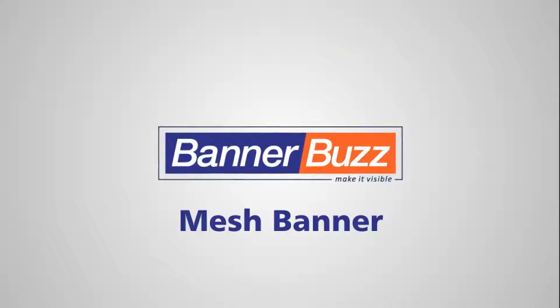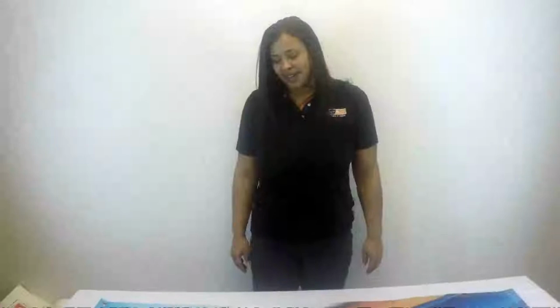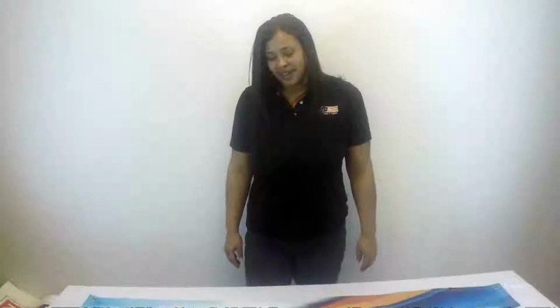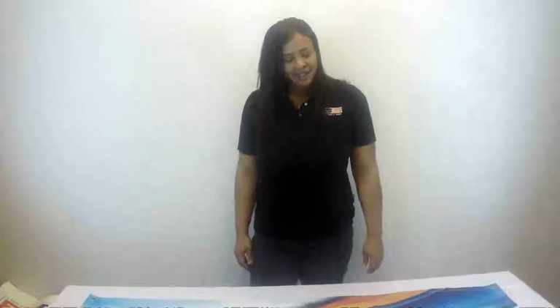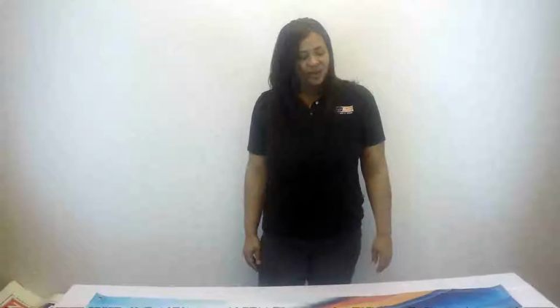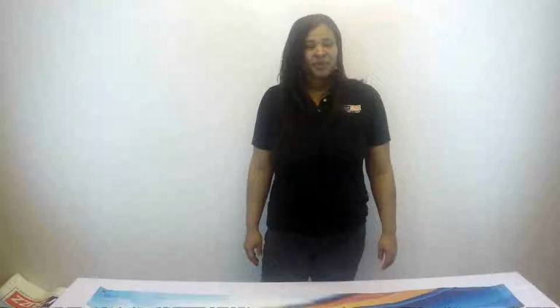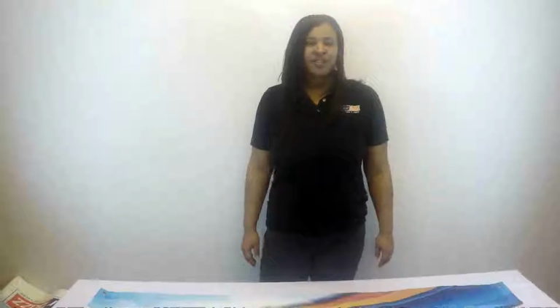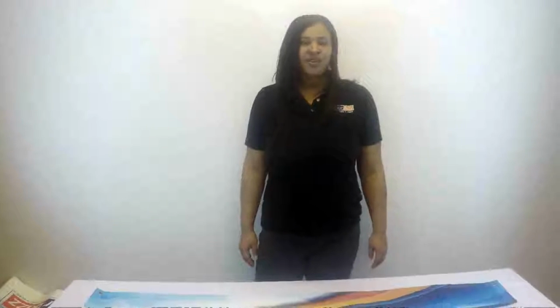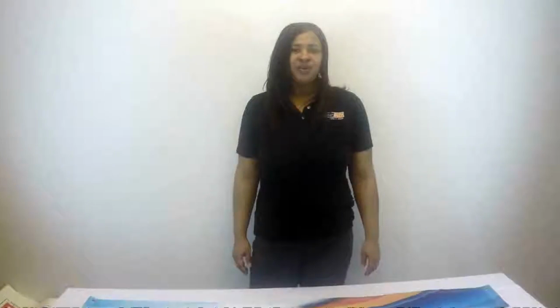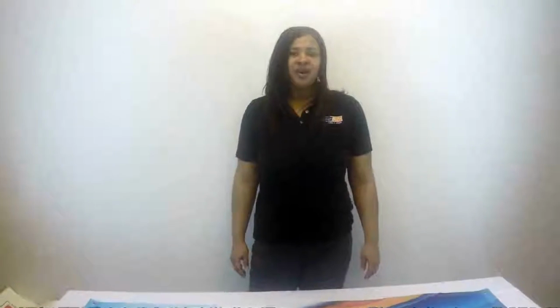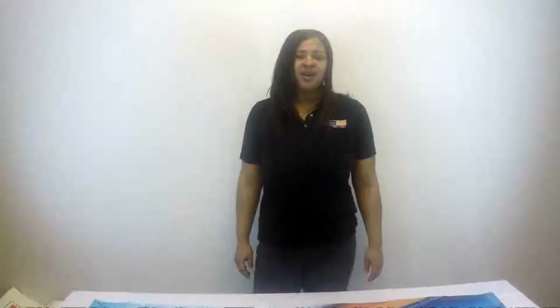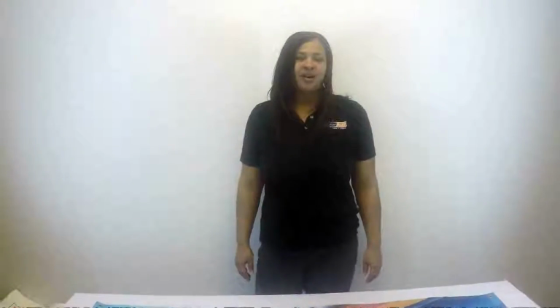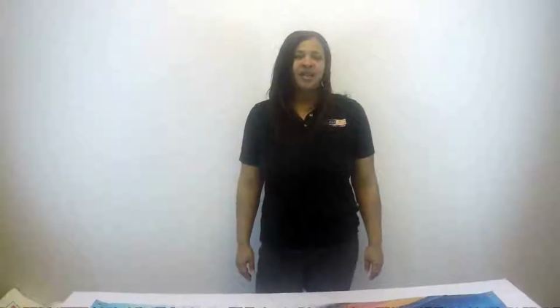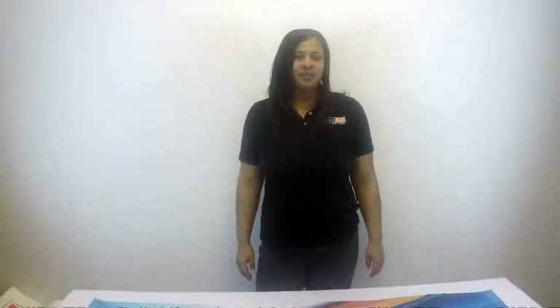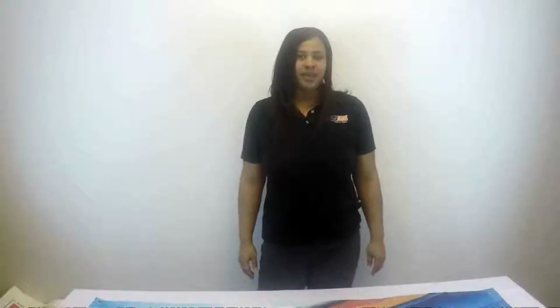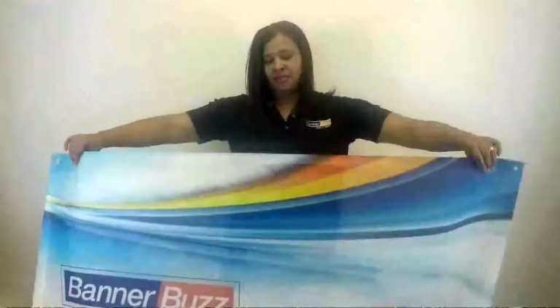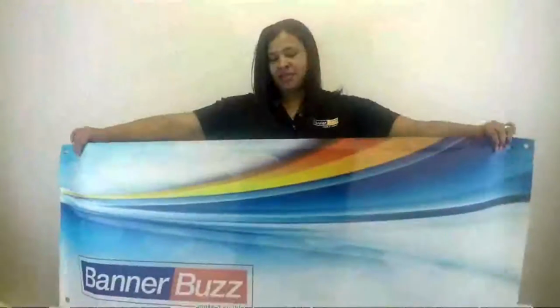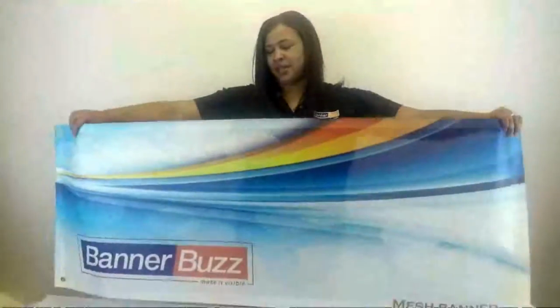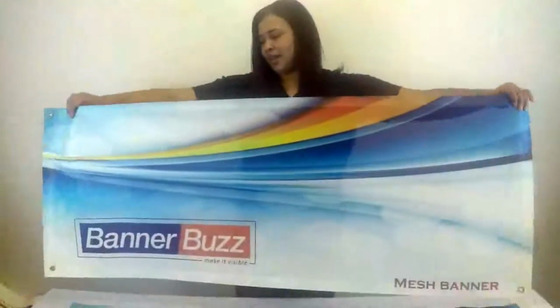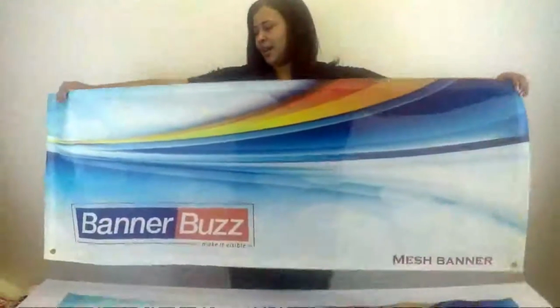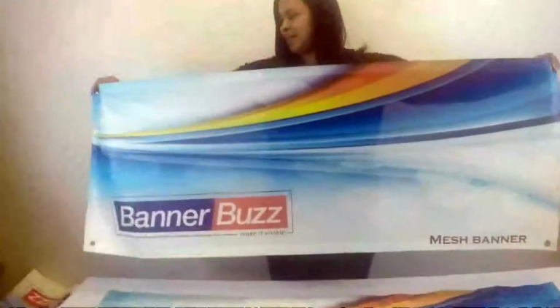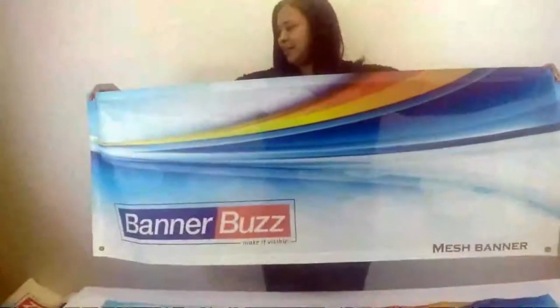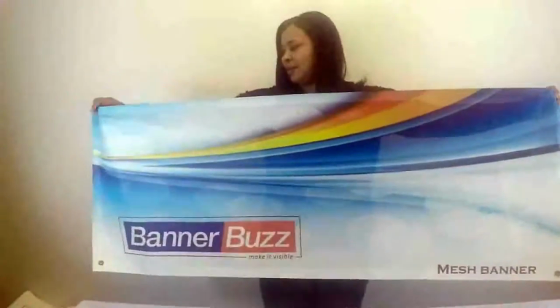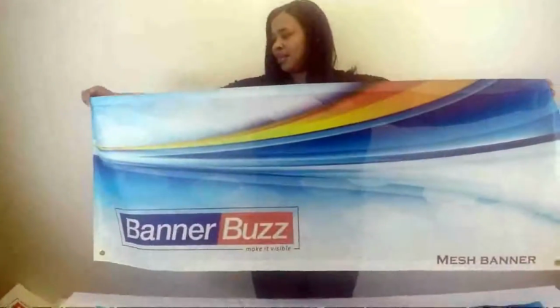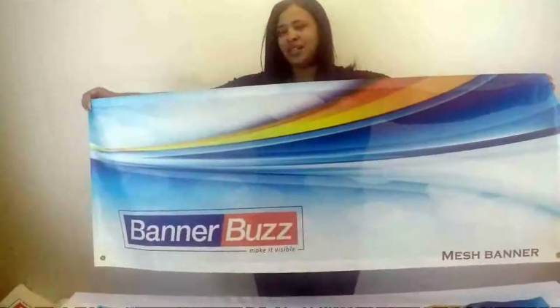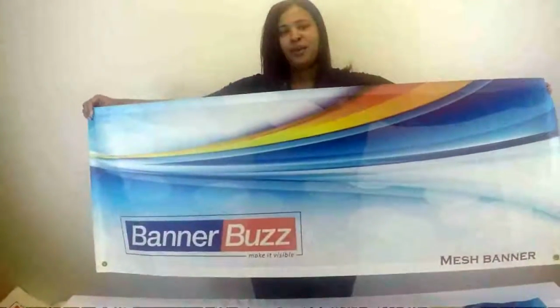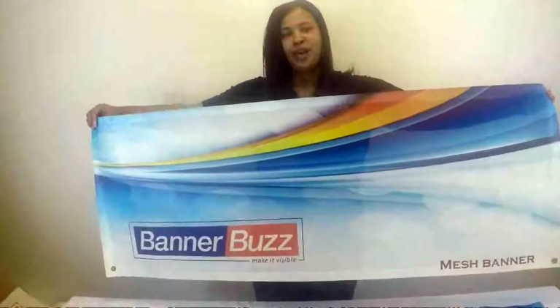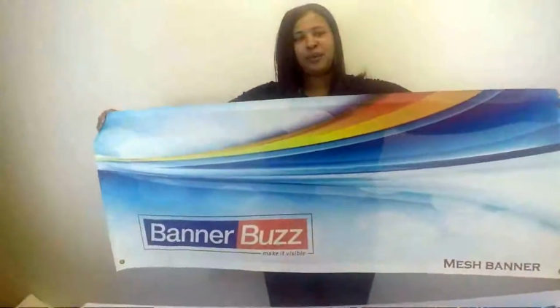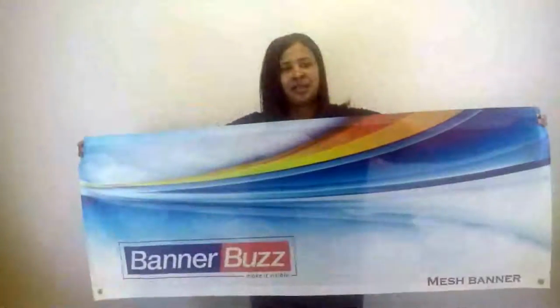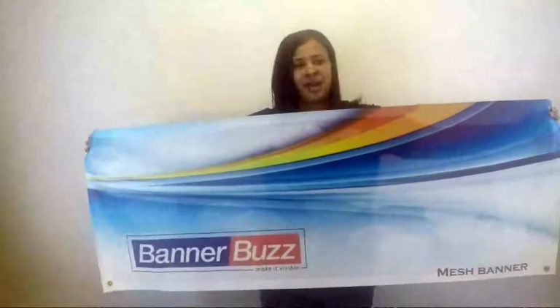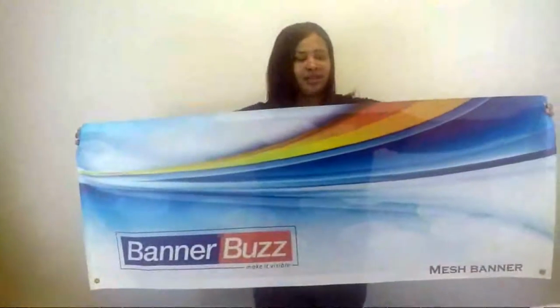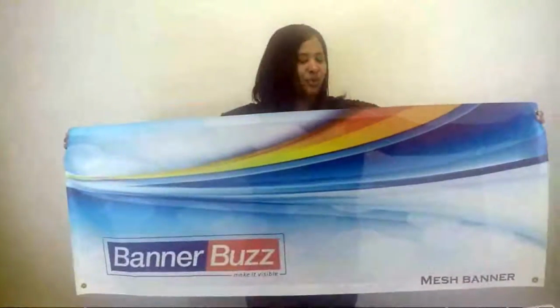In this video I'm going to show you our mesh banner. If you see, it has little holes in it to allow the wind to pass through.